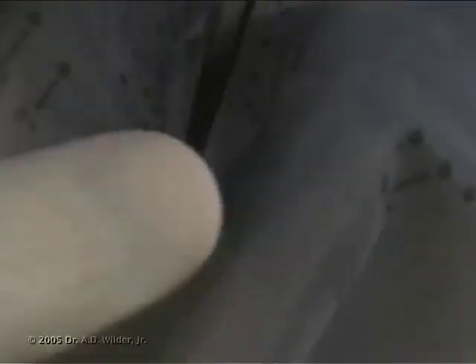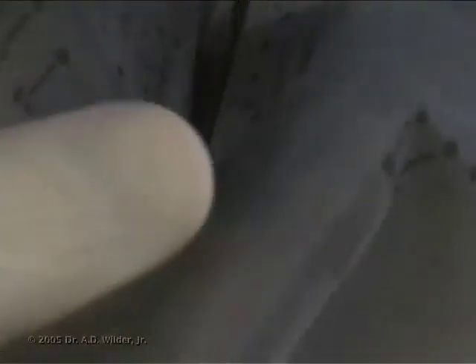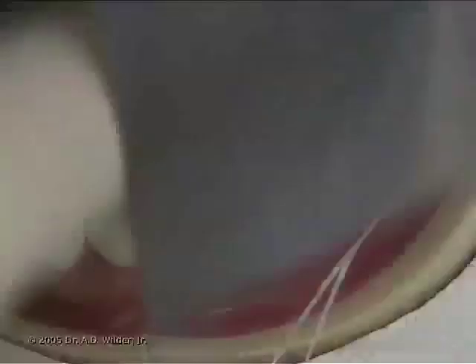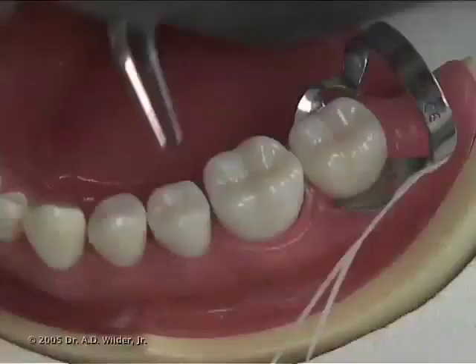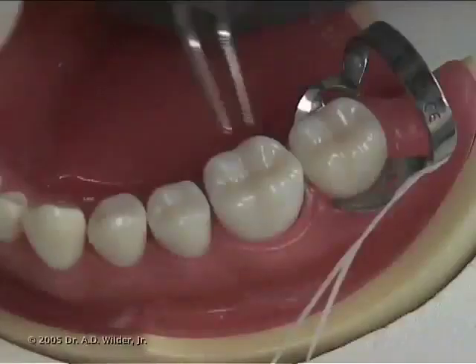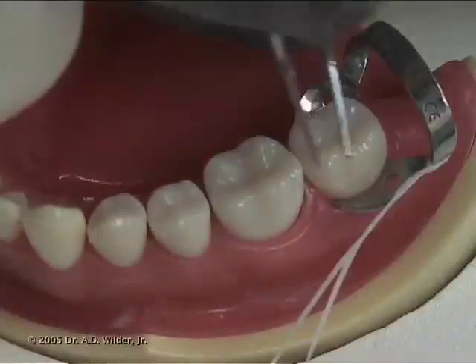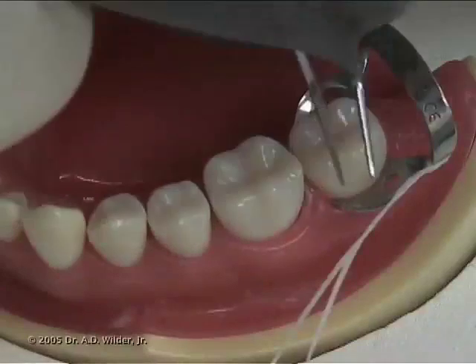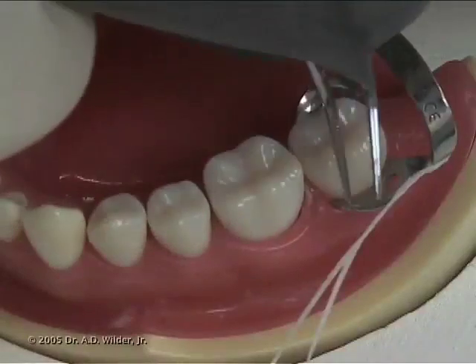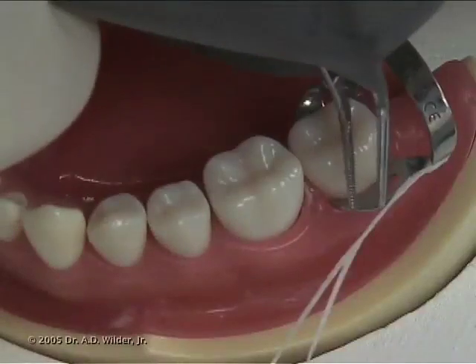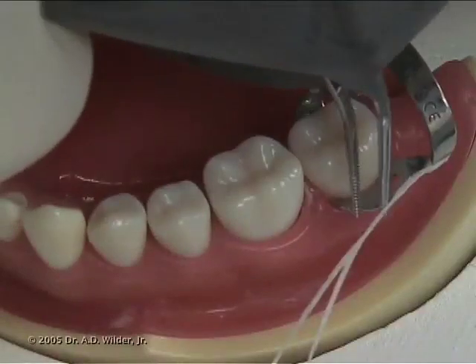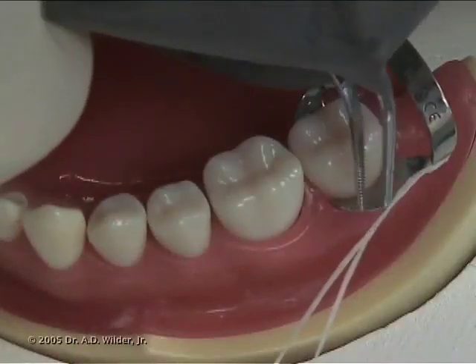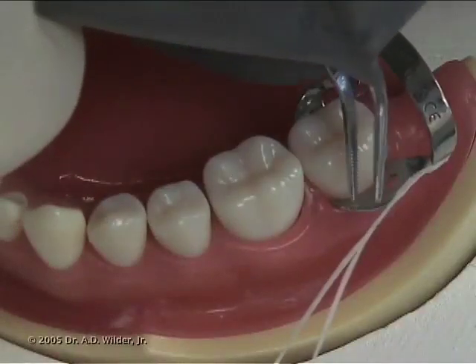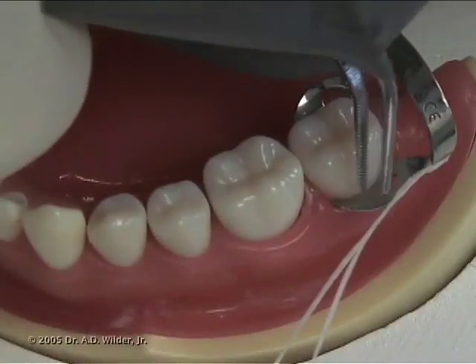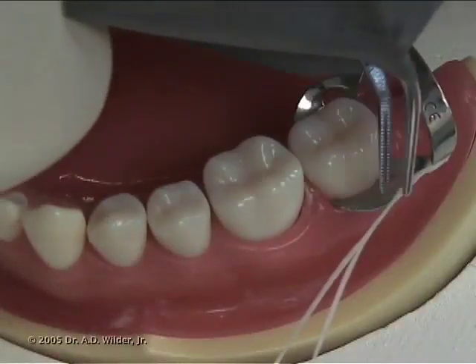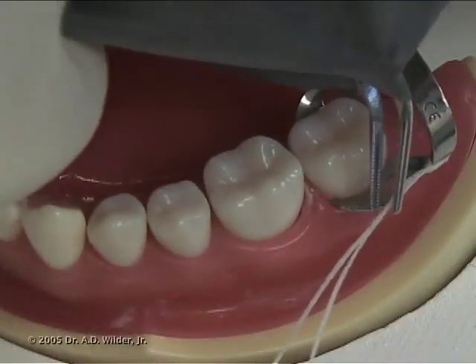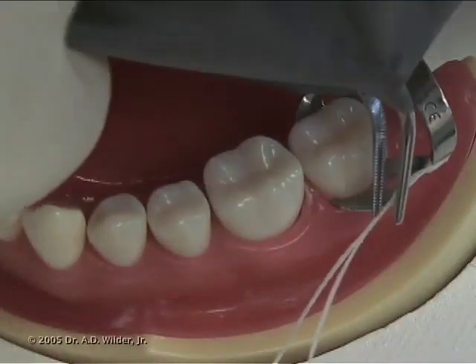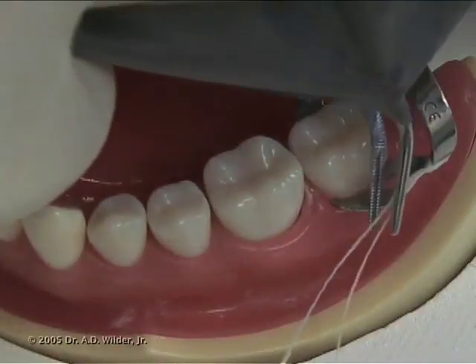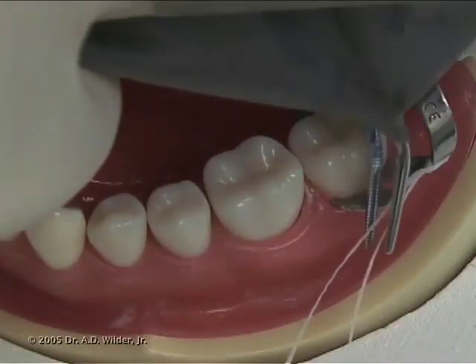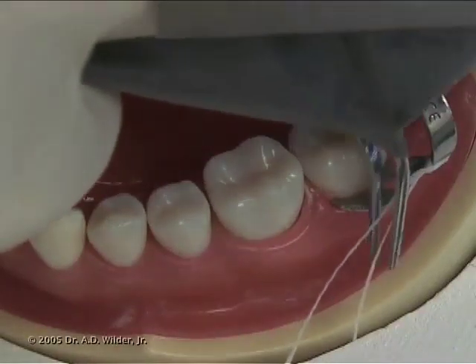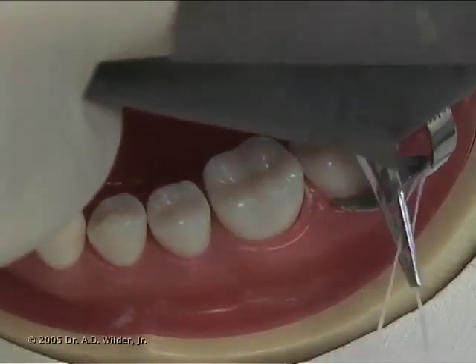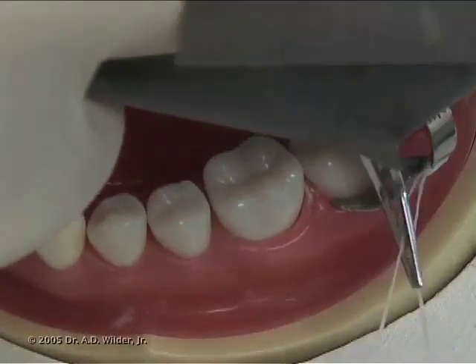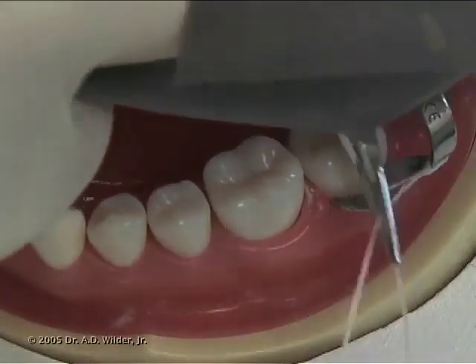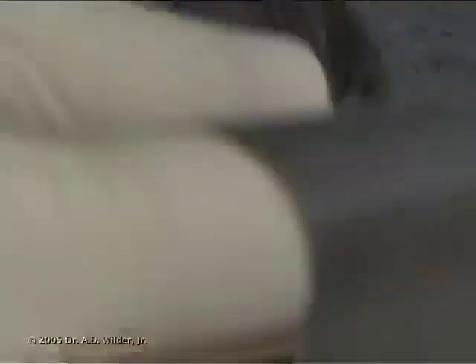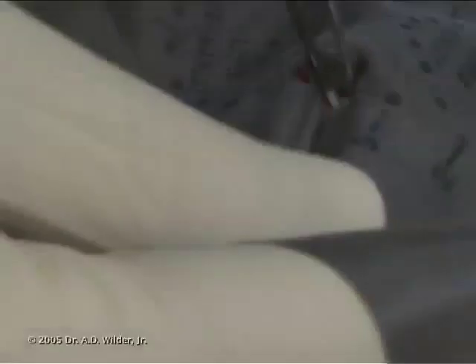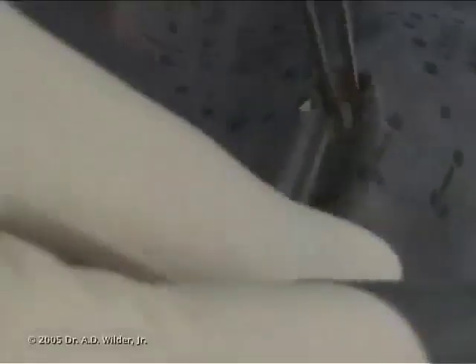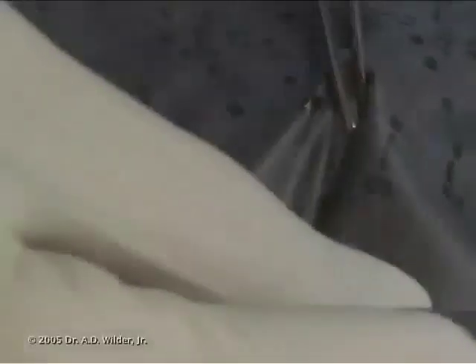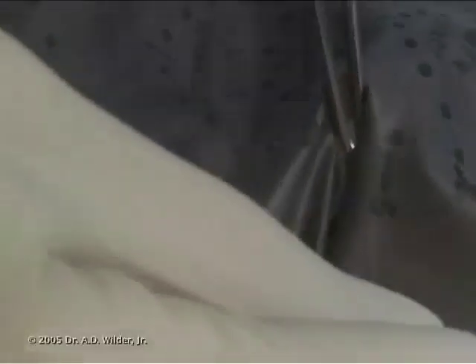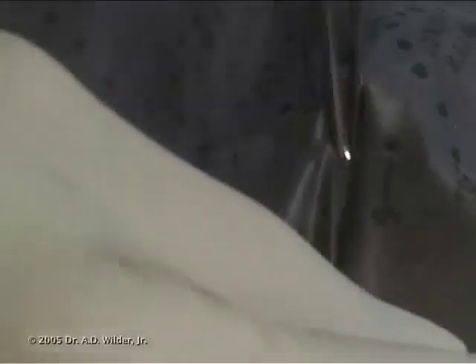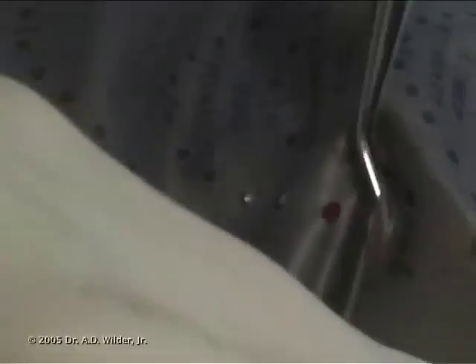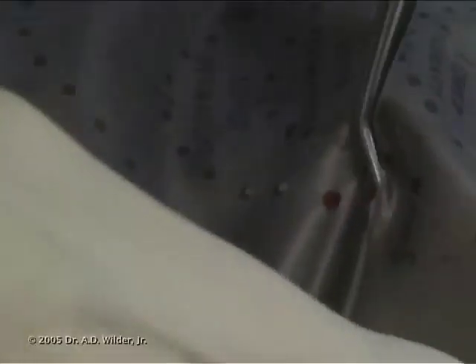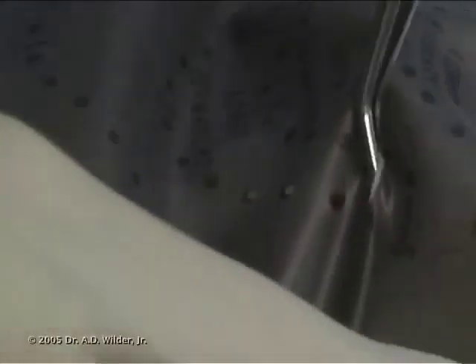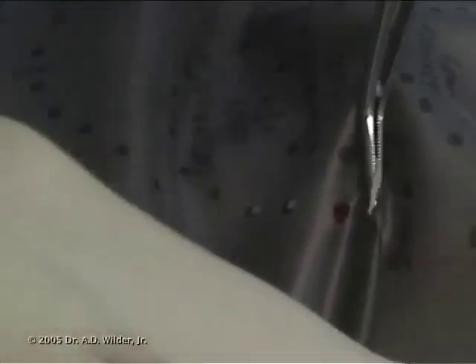Next, pull the ends of the floss through the hole corresponding to that anchor tooth.